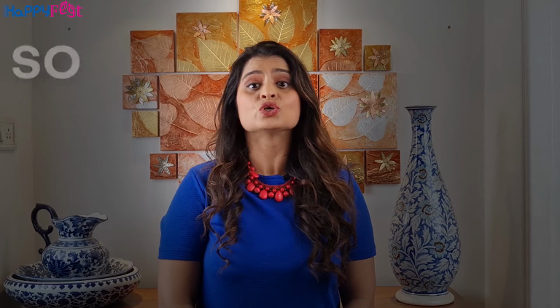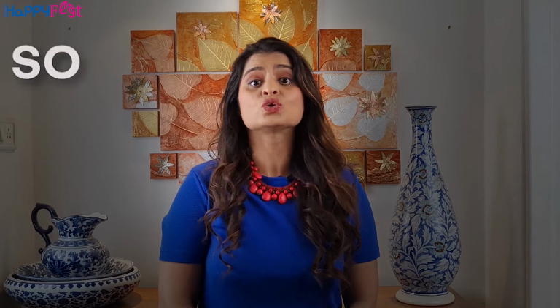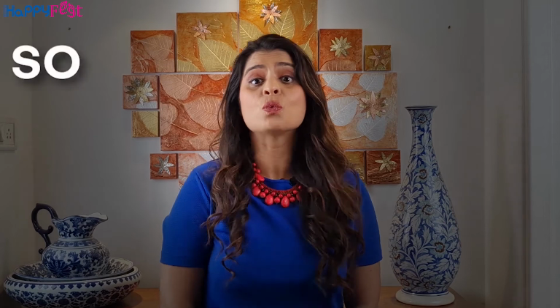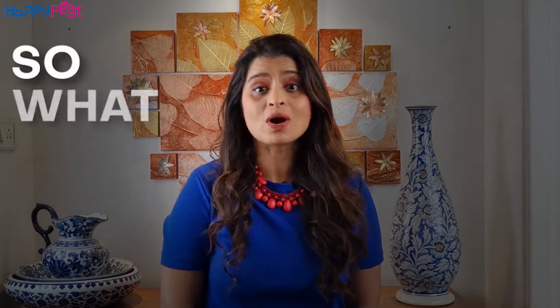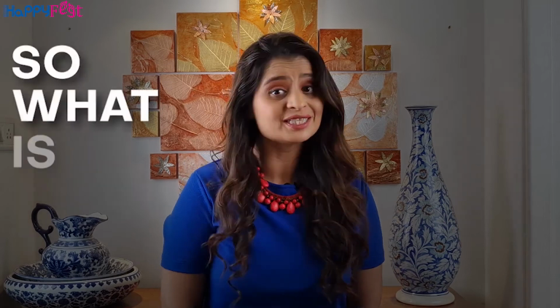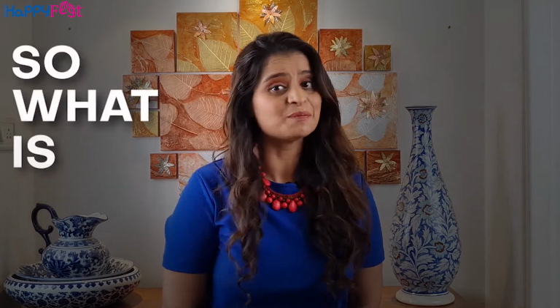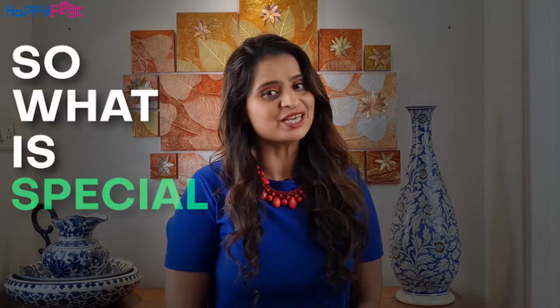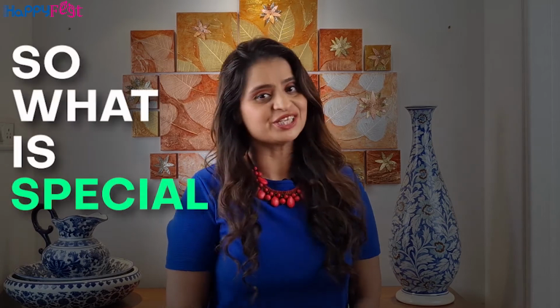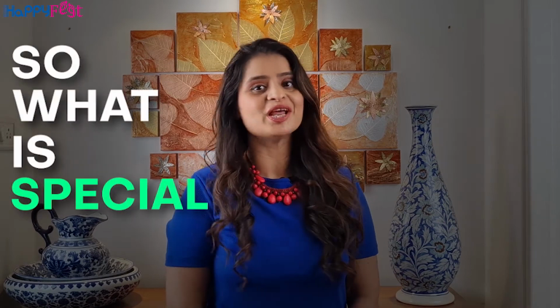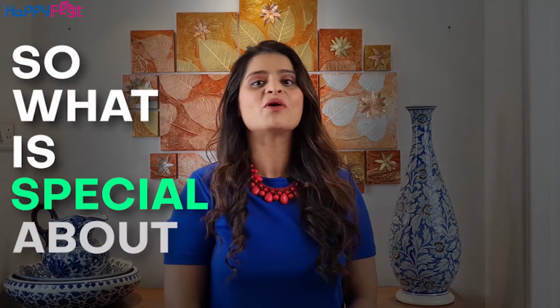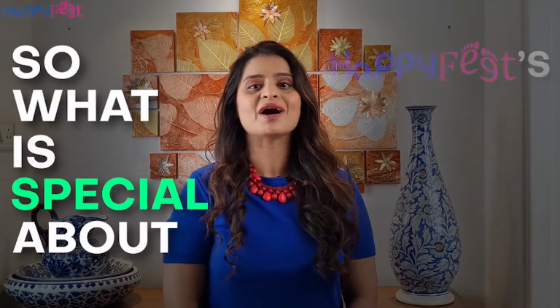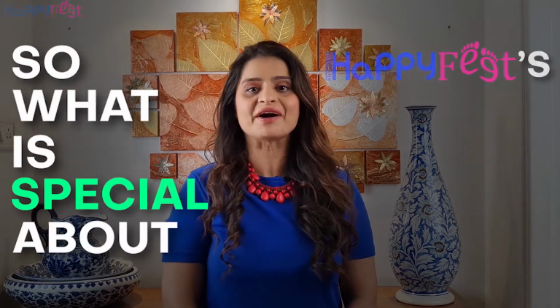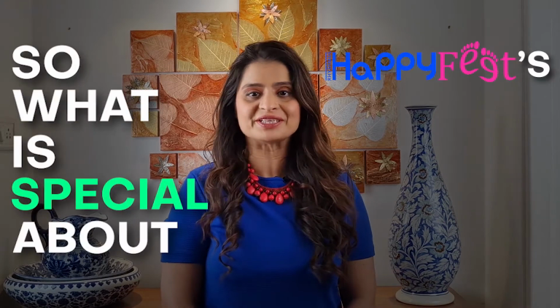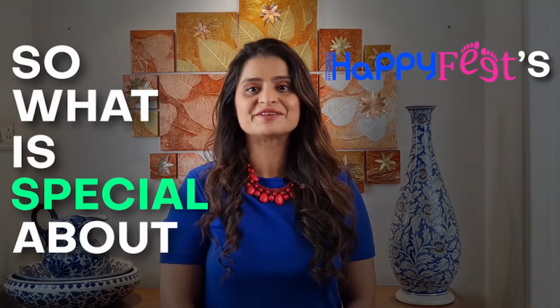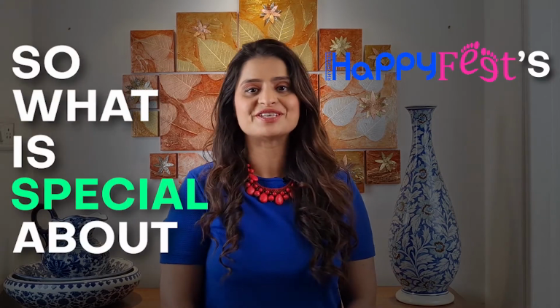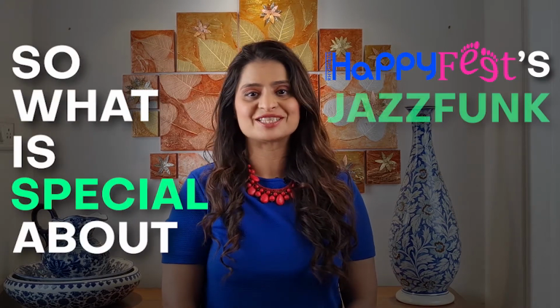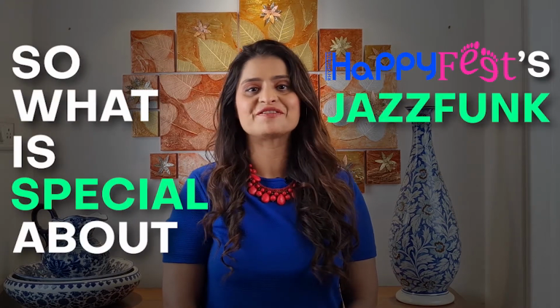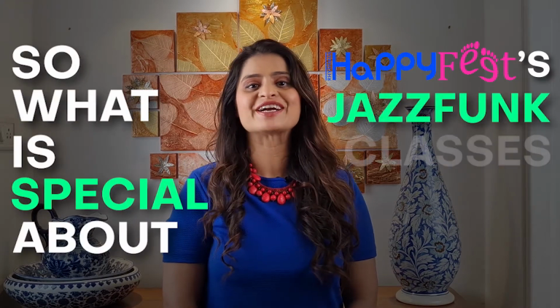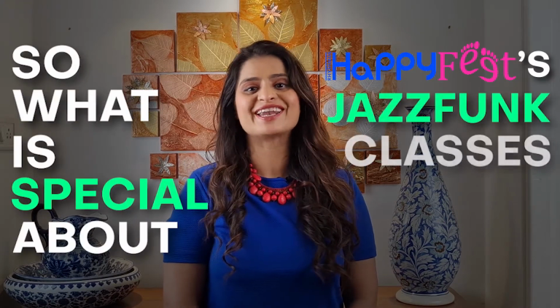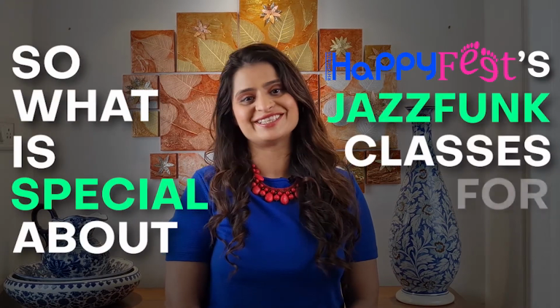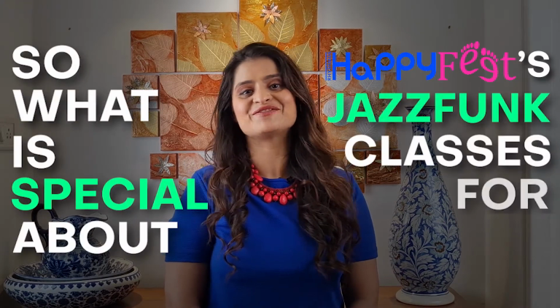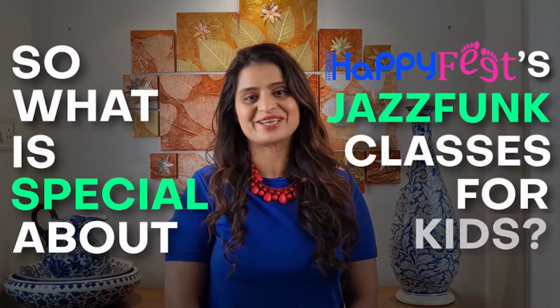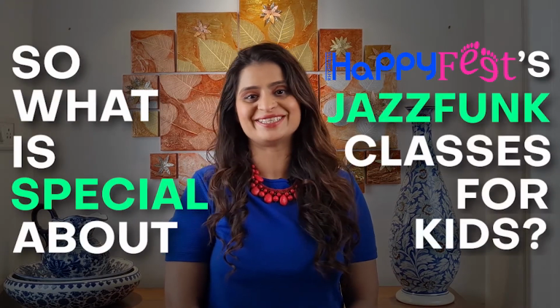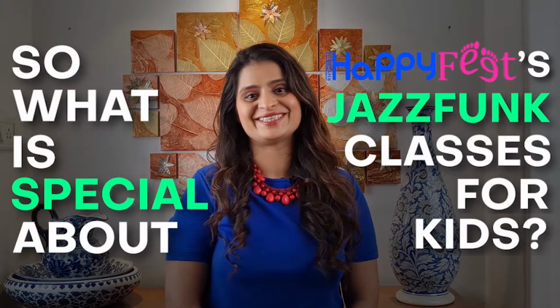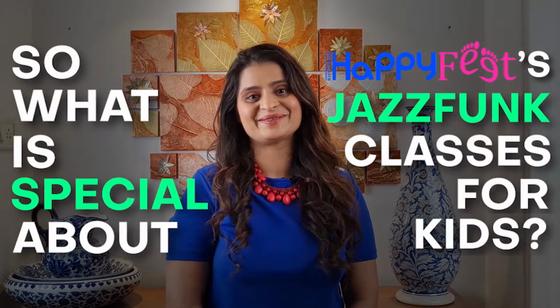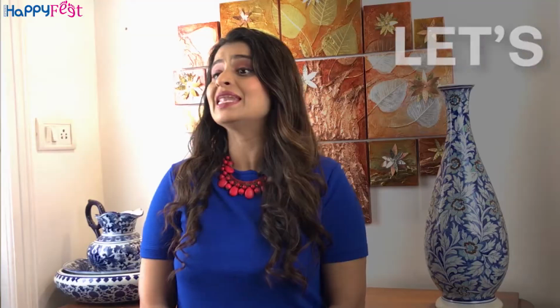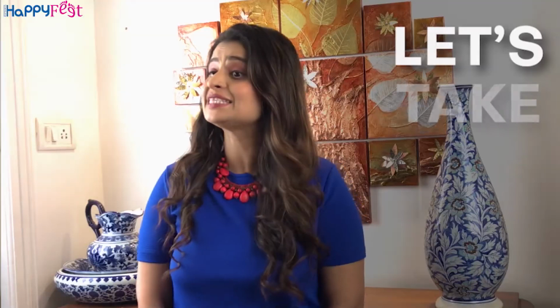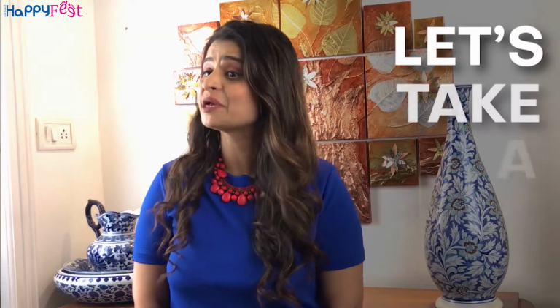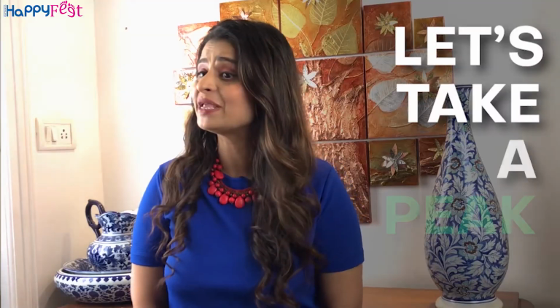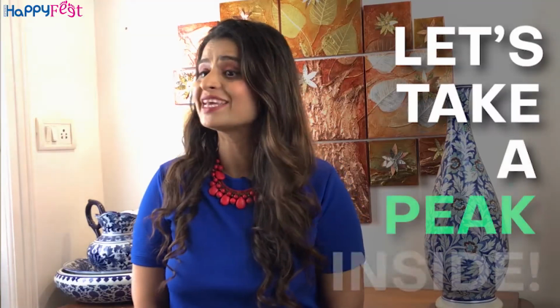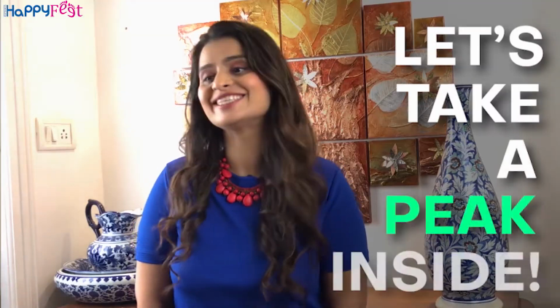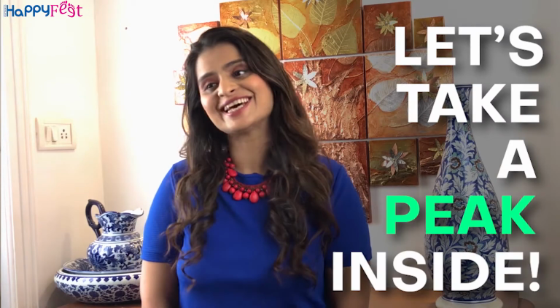So what's special about RHF's Jazz Funk classes for kids? Let's take a peek inside.